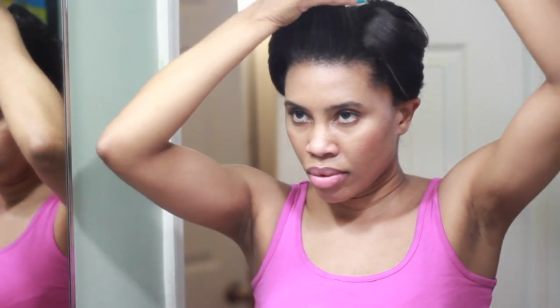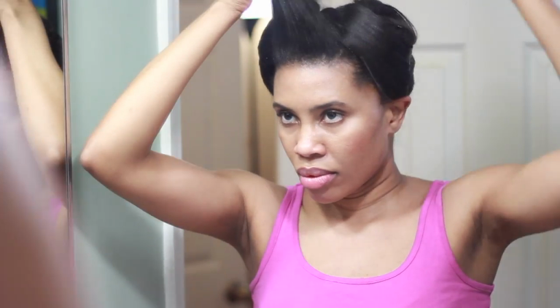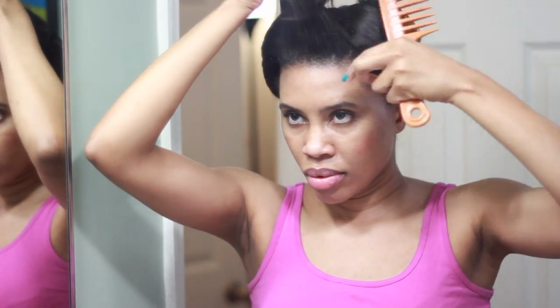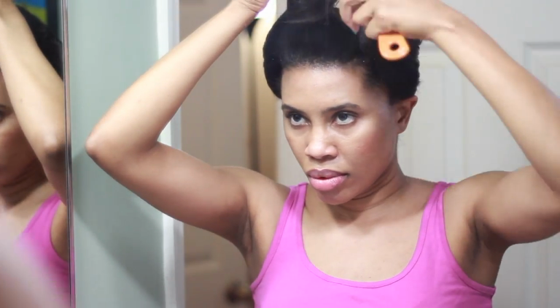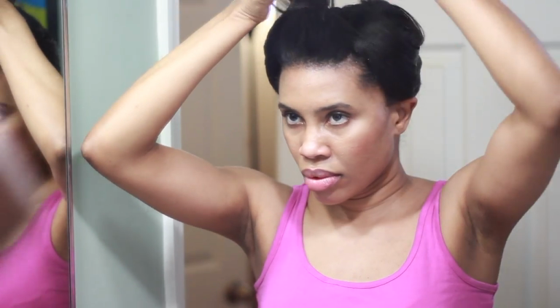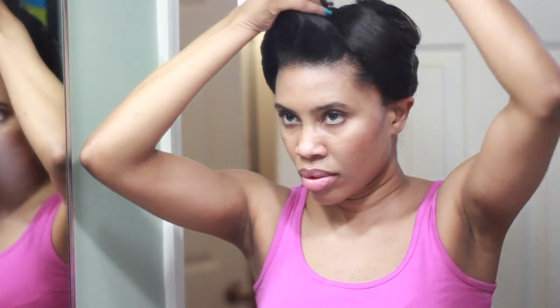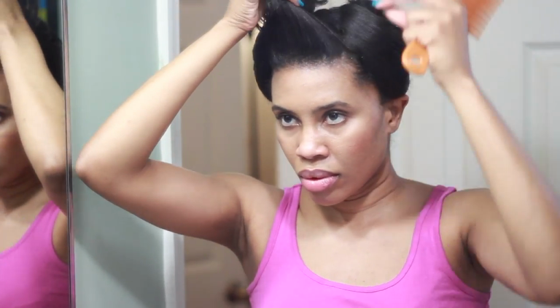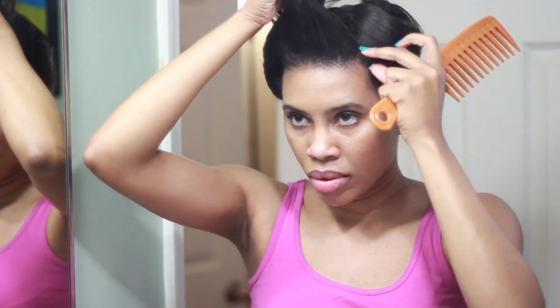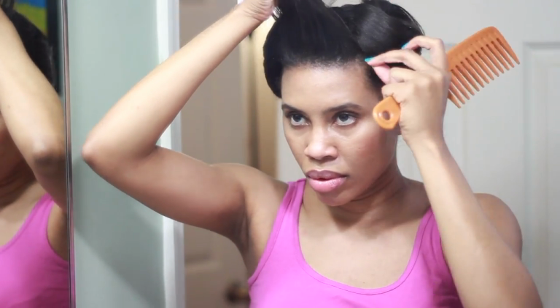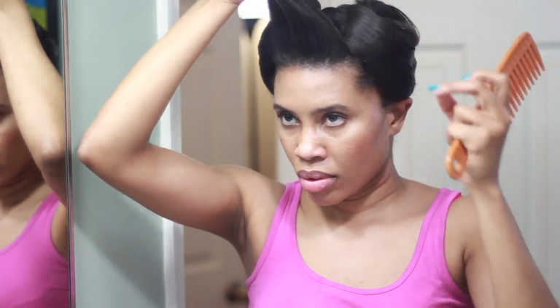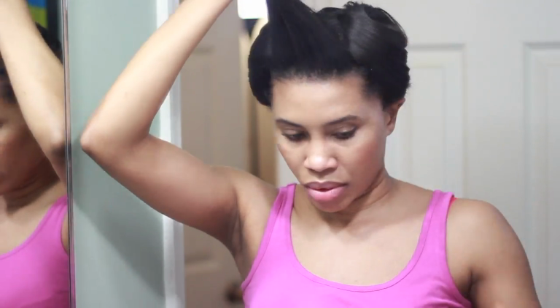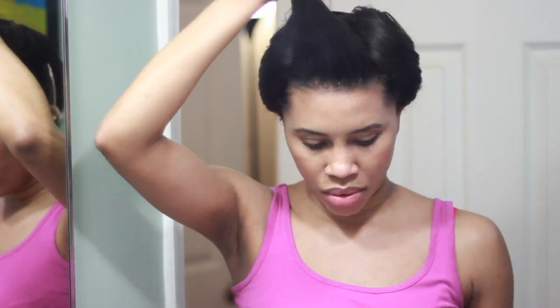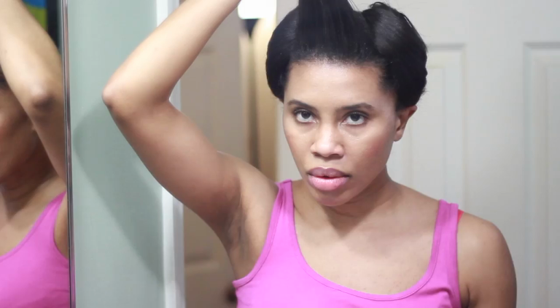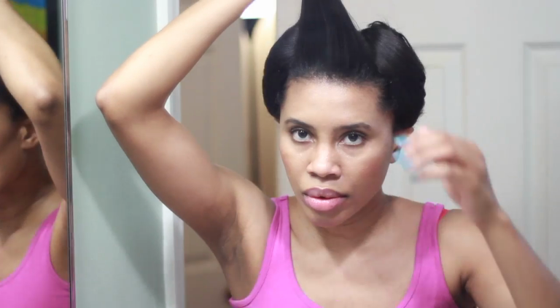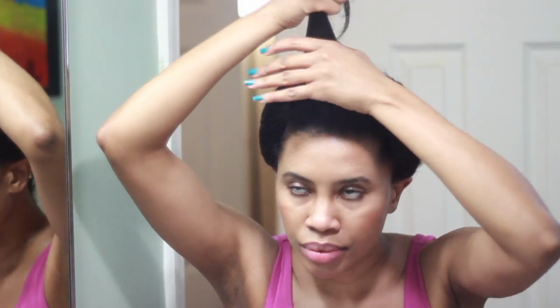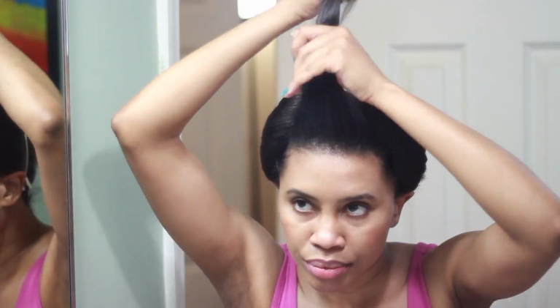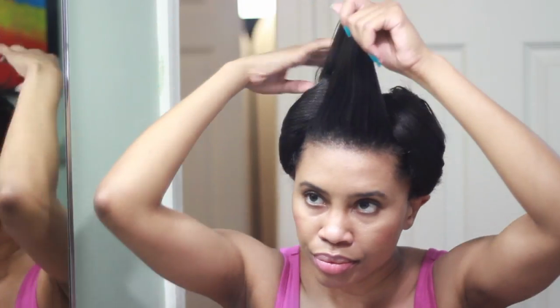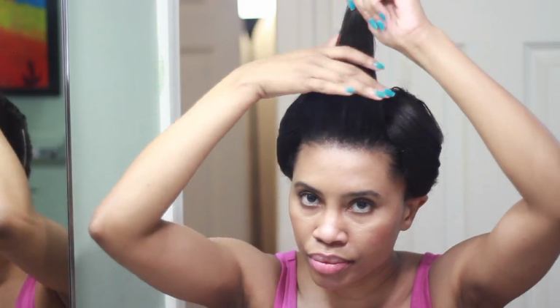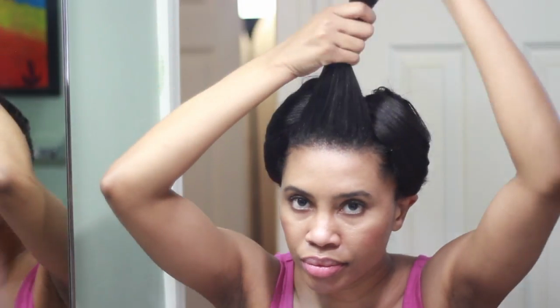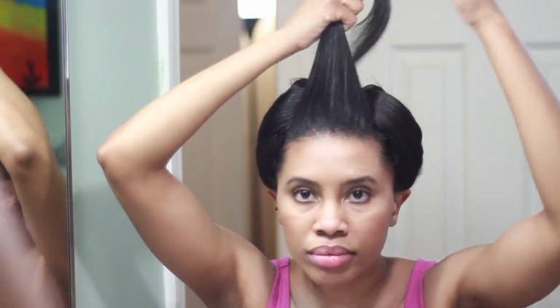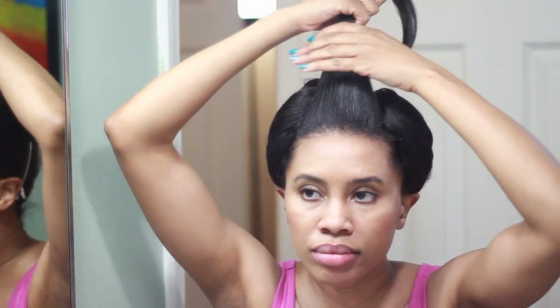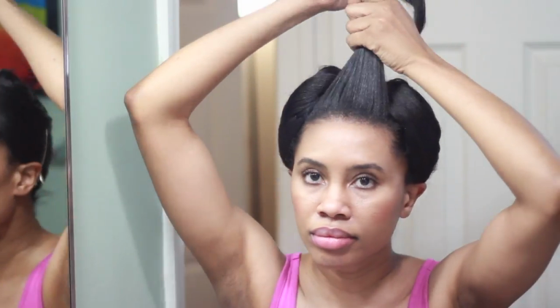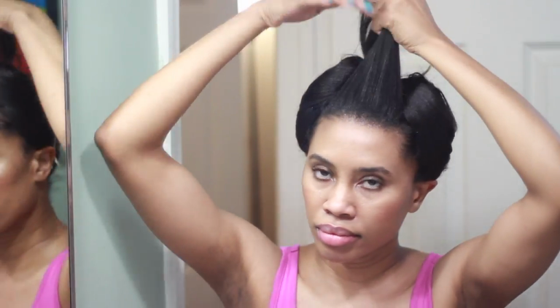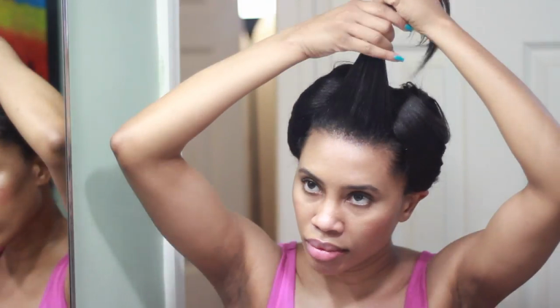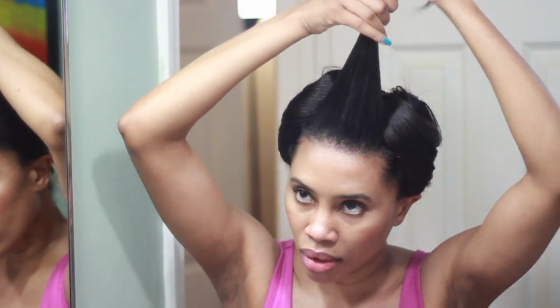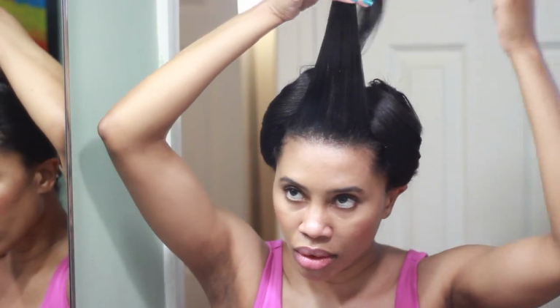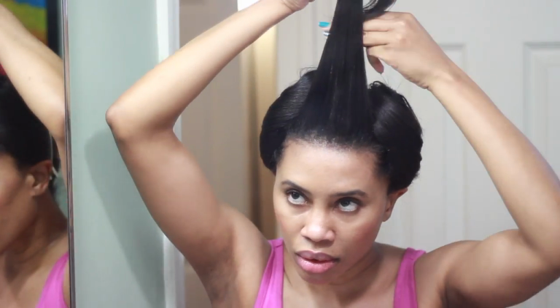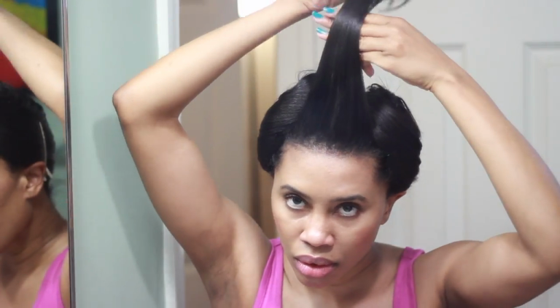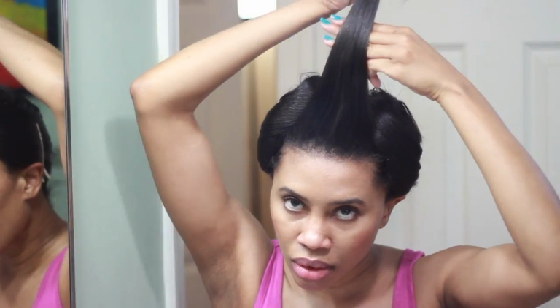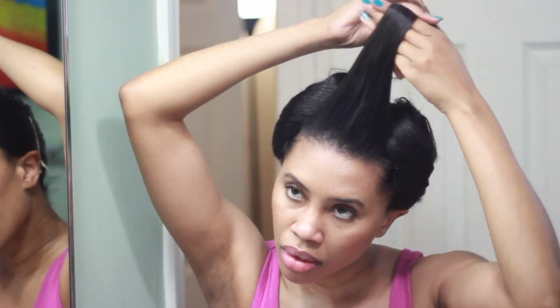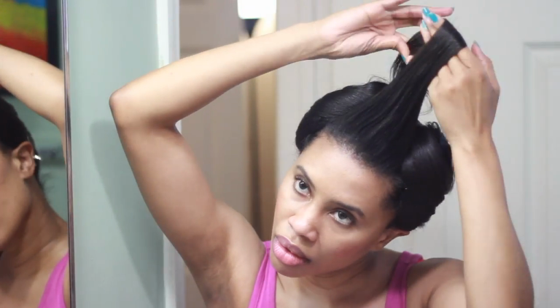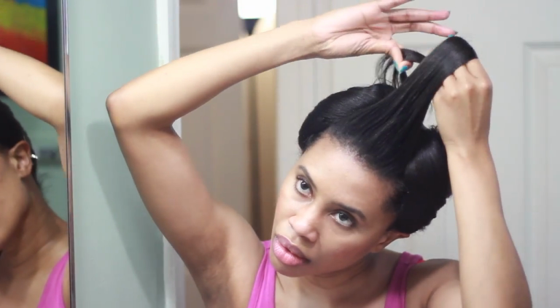And I'm just going to re-pin curl the top because when I put the sides up it tends to fall down.